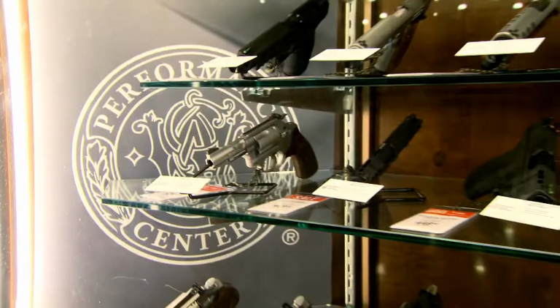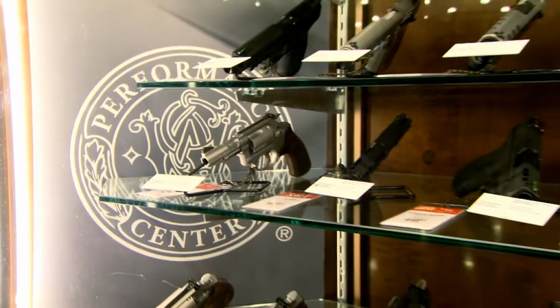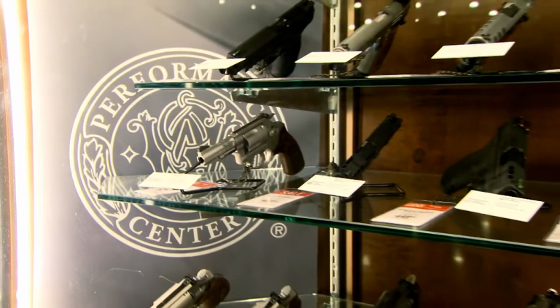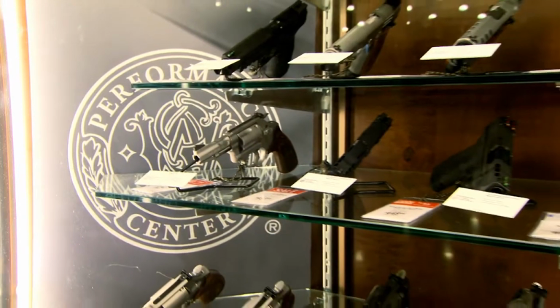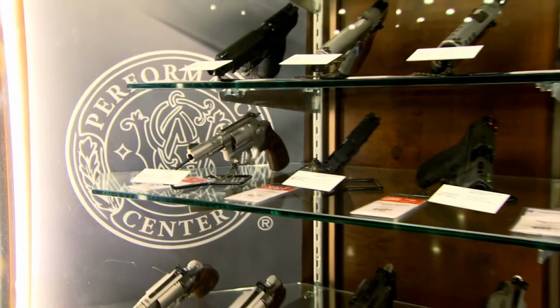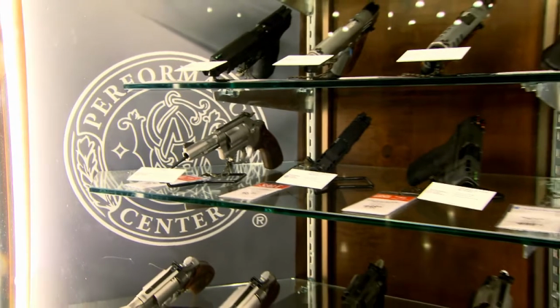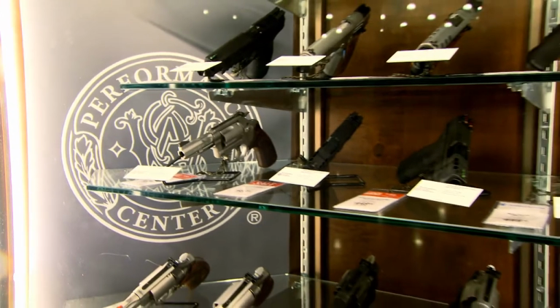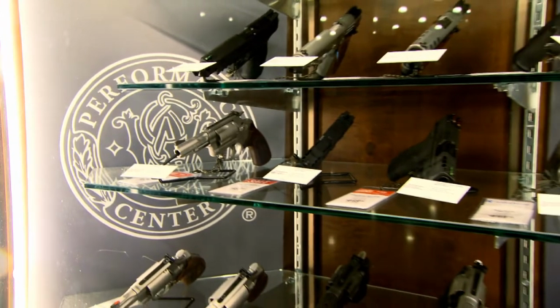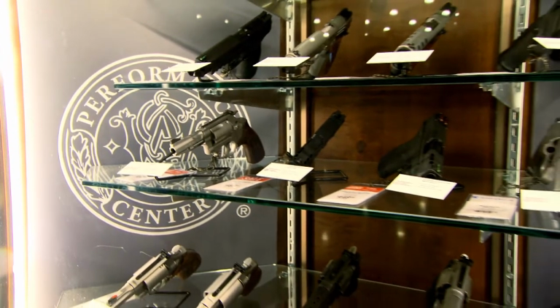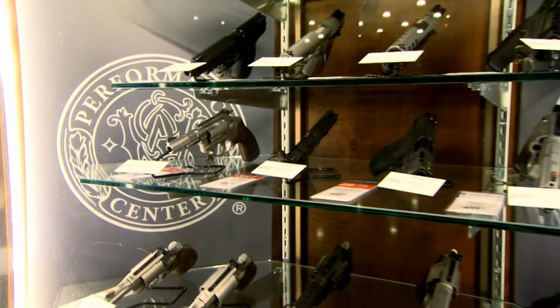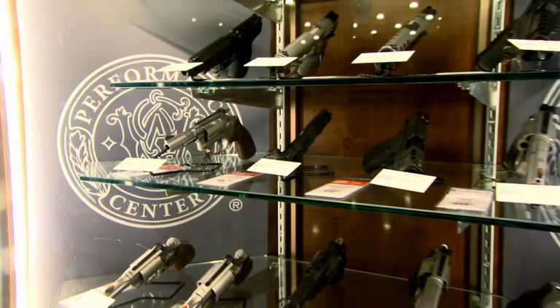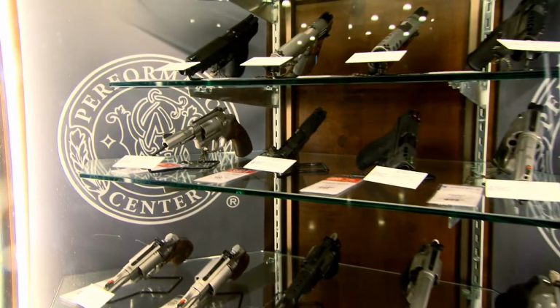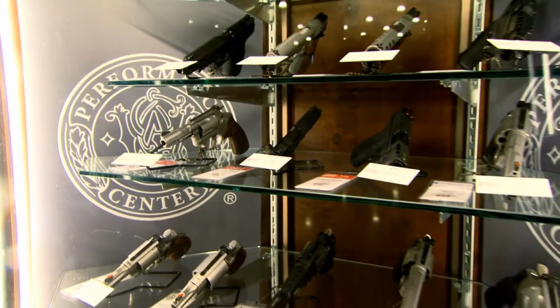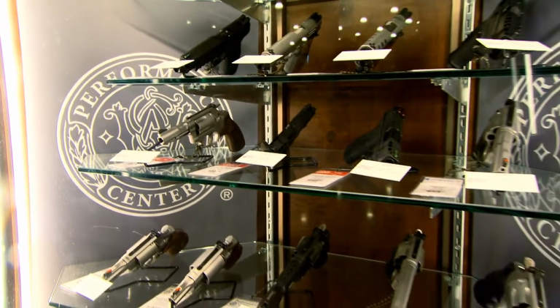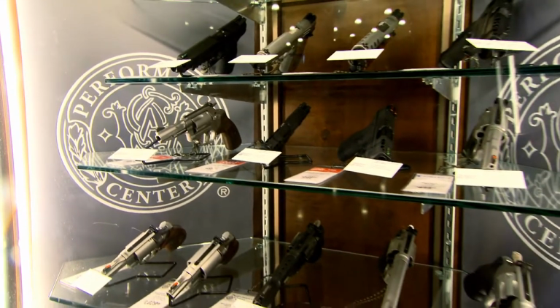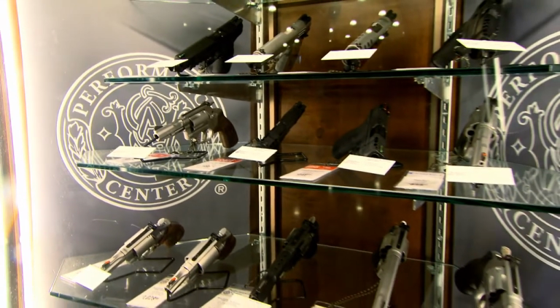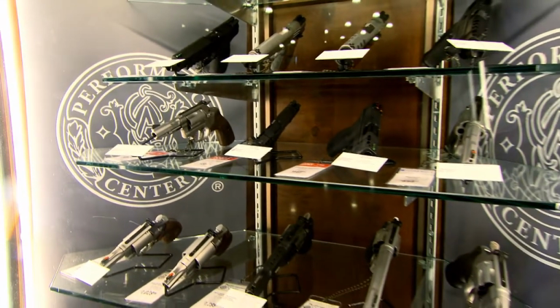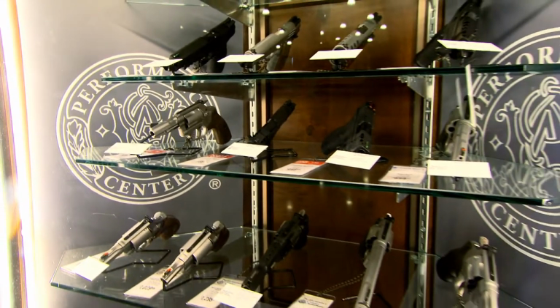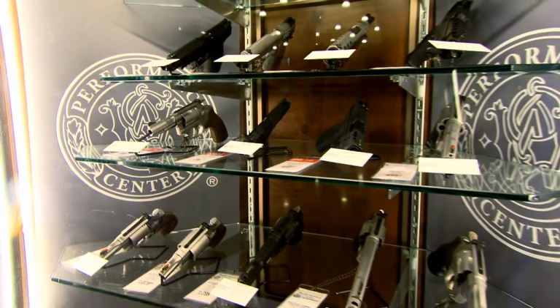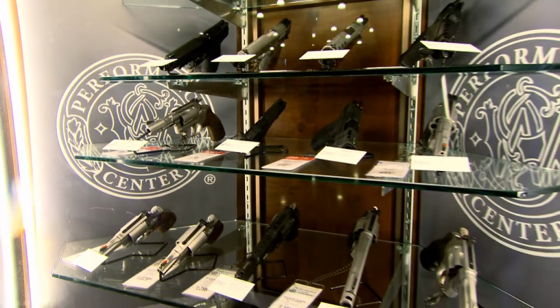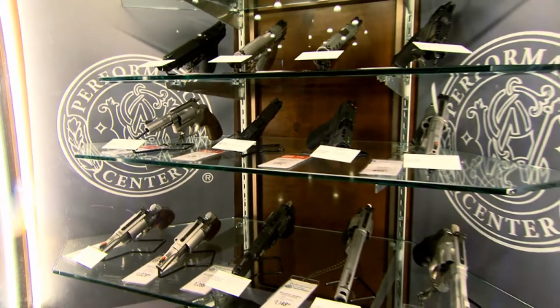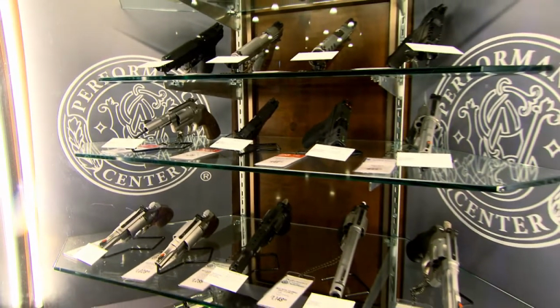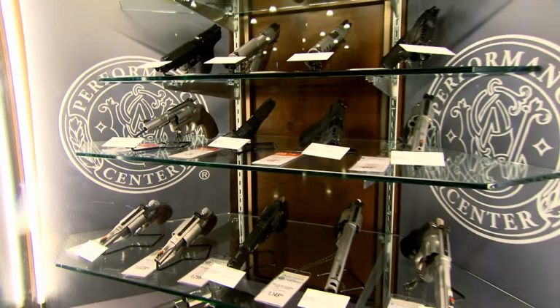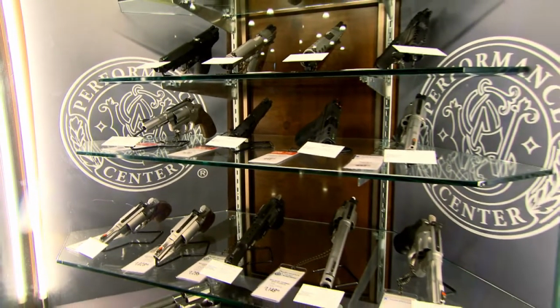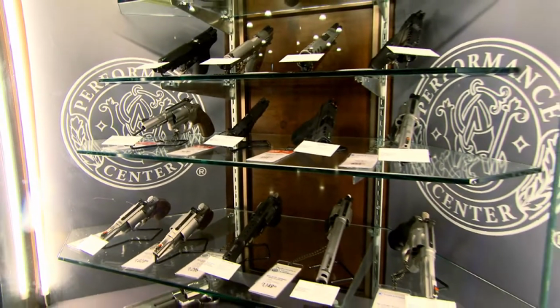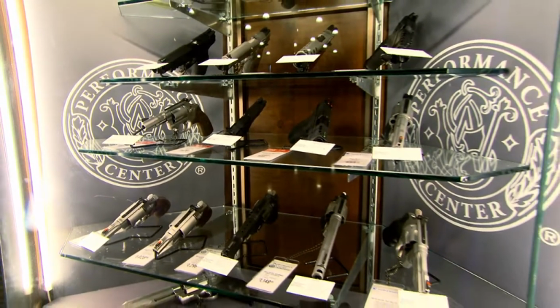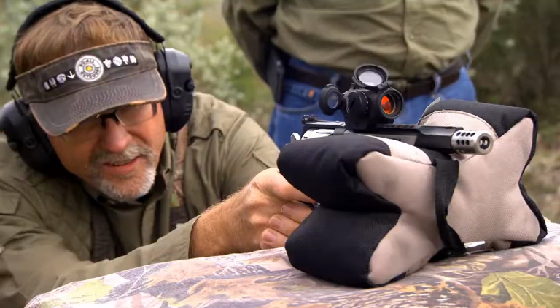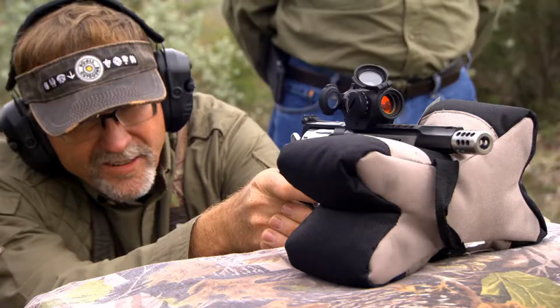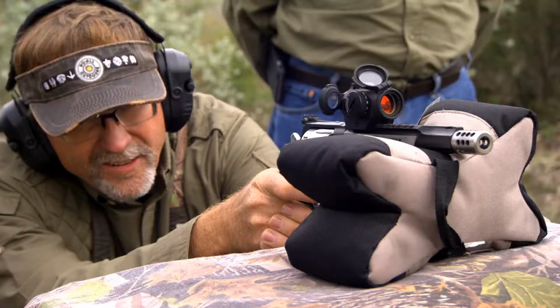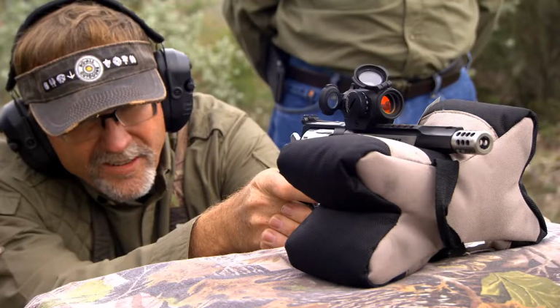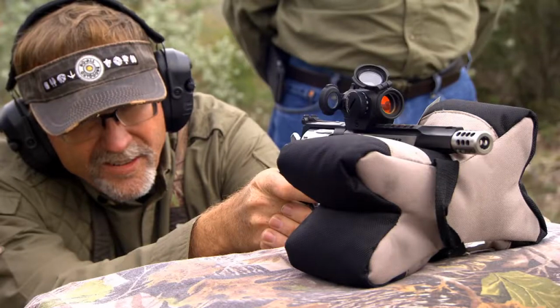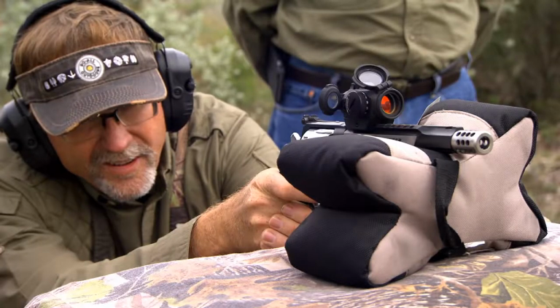Whether you're shooting a pistol, revolver, or rifle, you can be sure your Performance Center gun is made with the close attention to detail for your best shot yet.